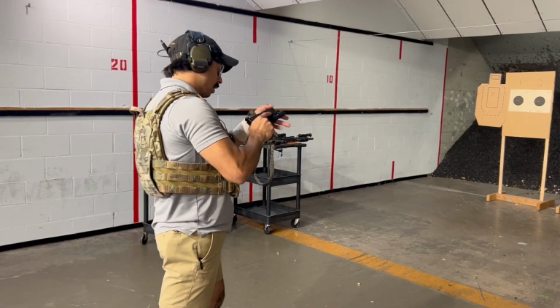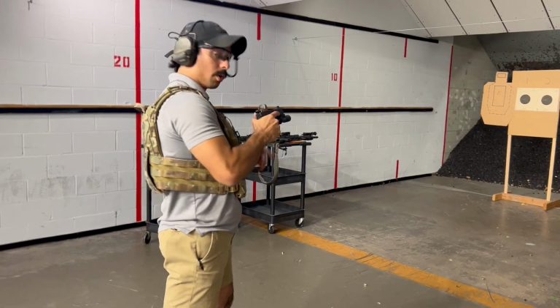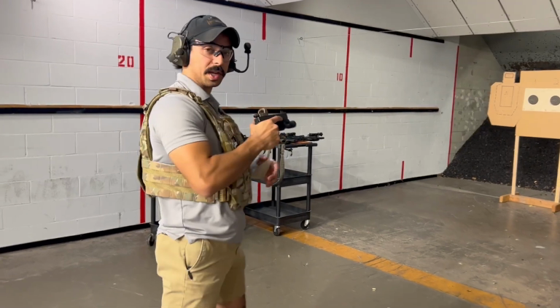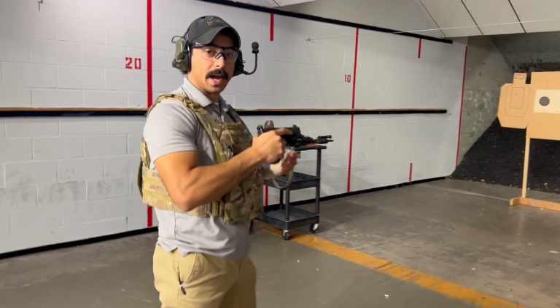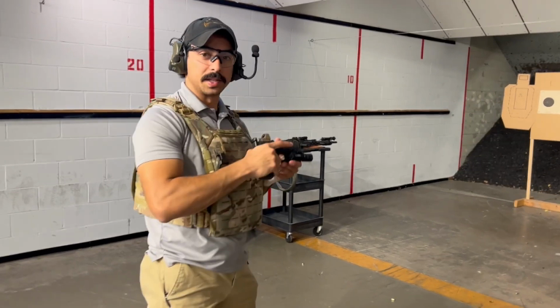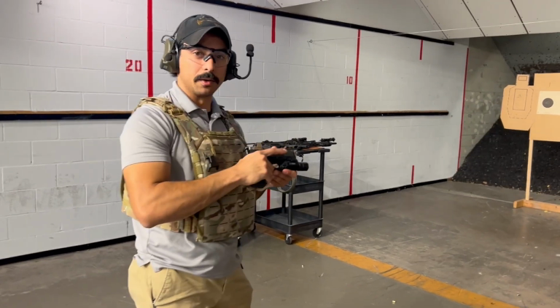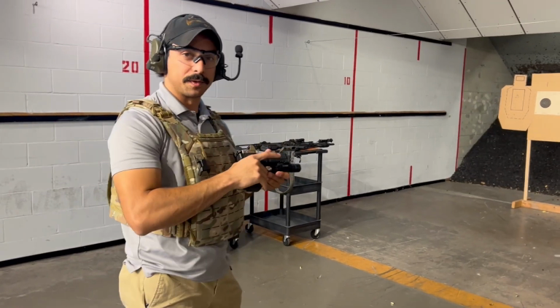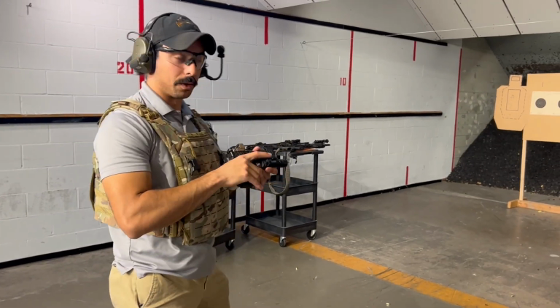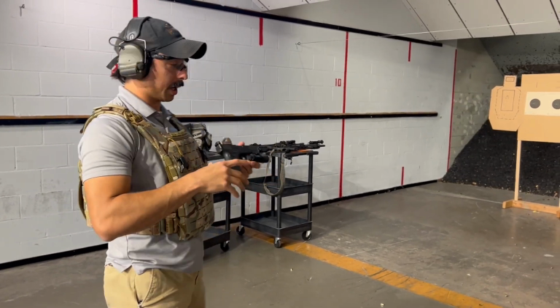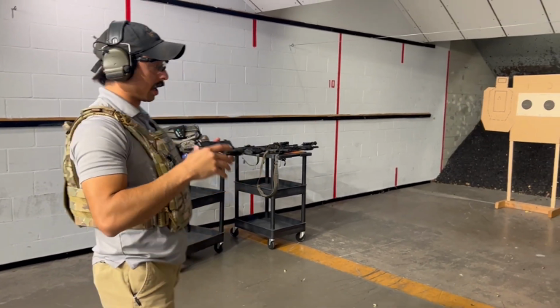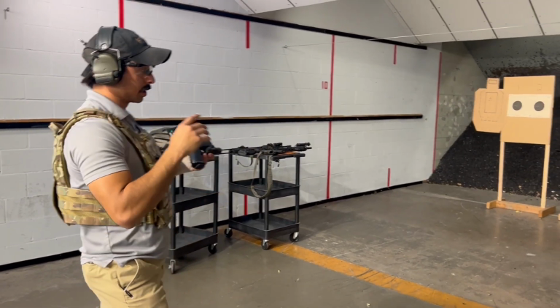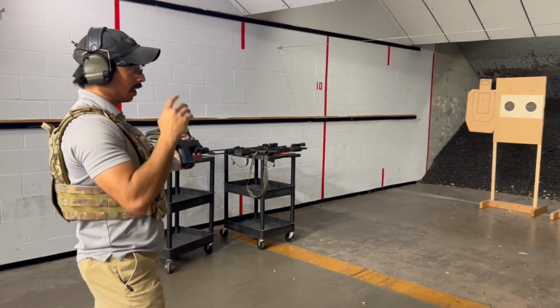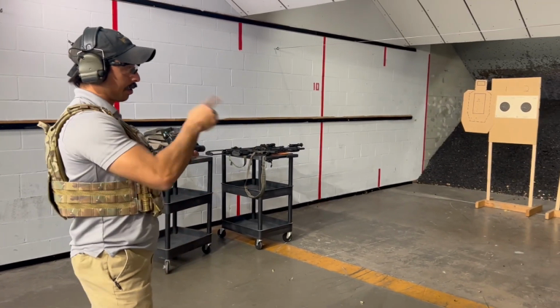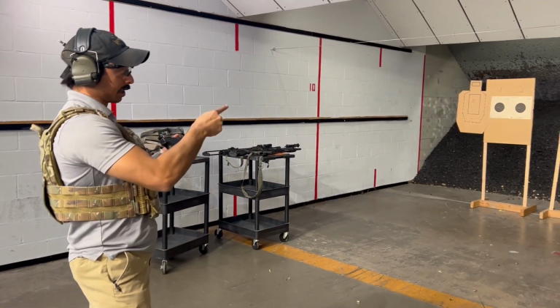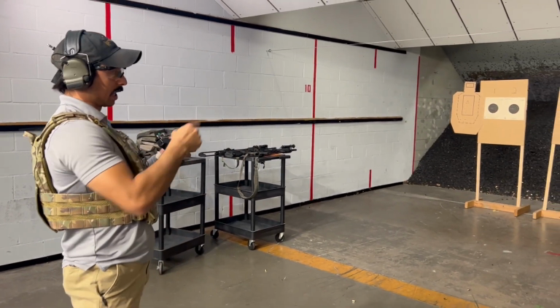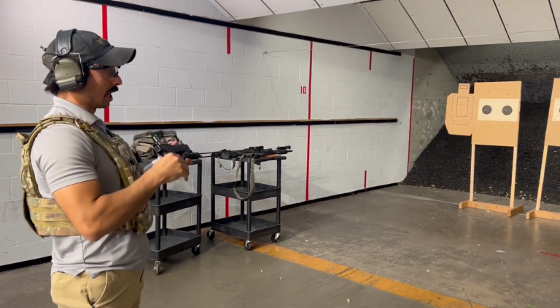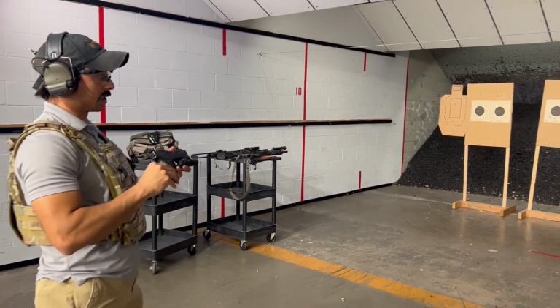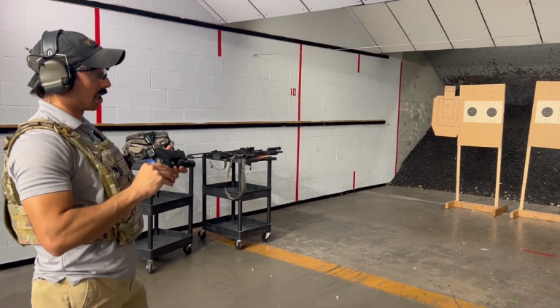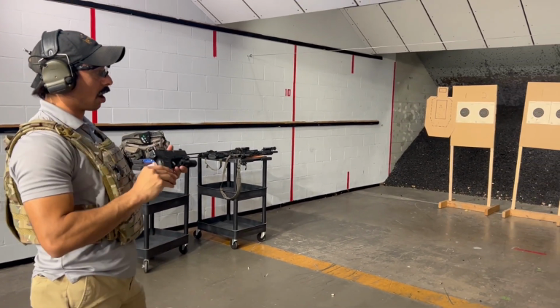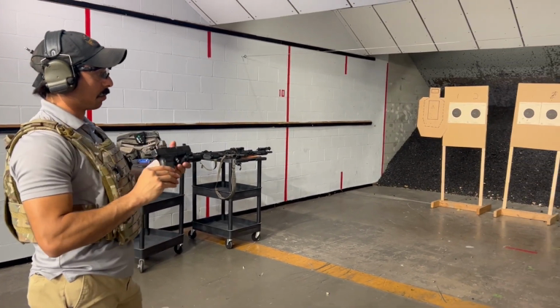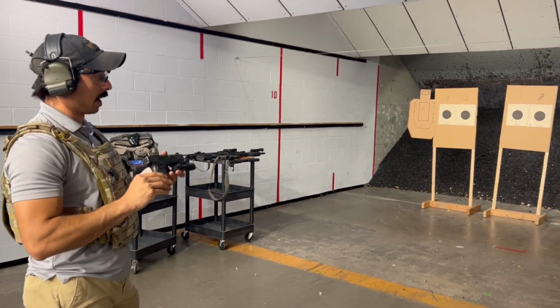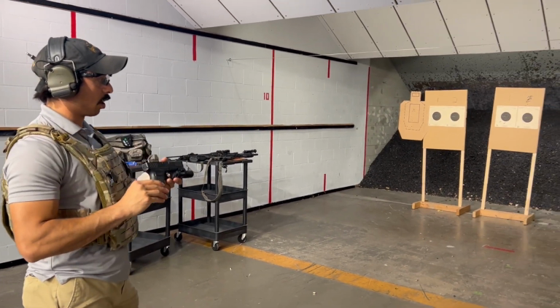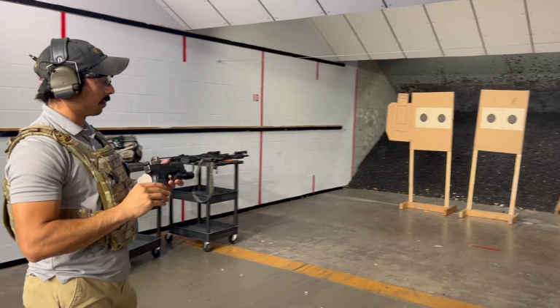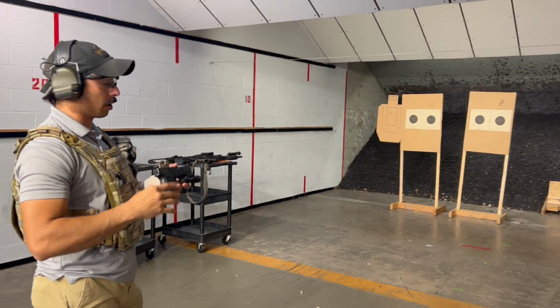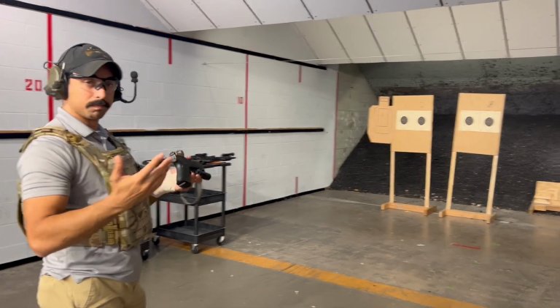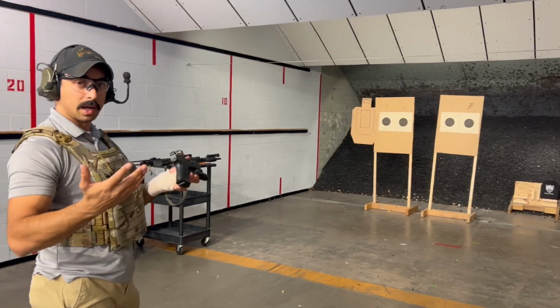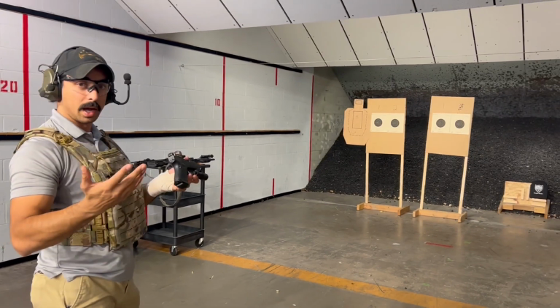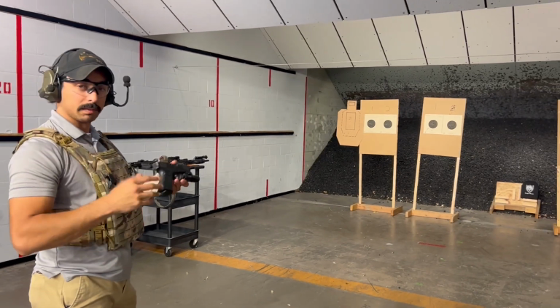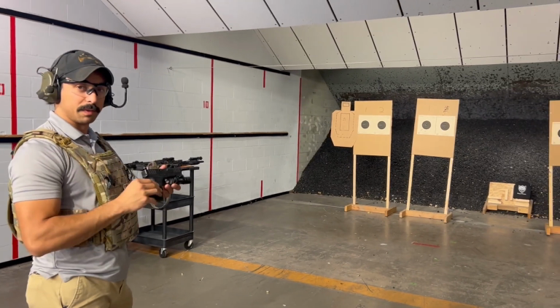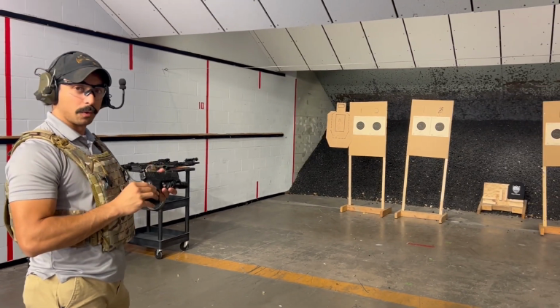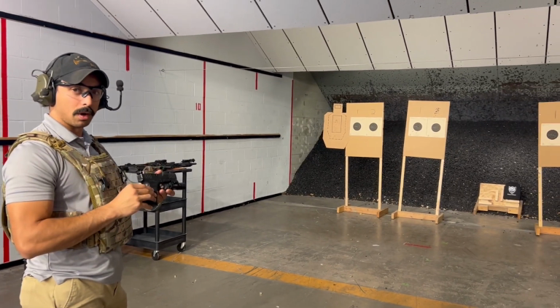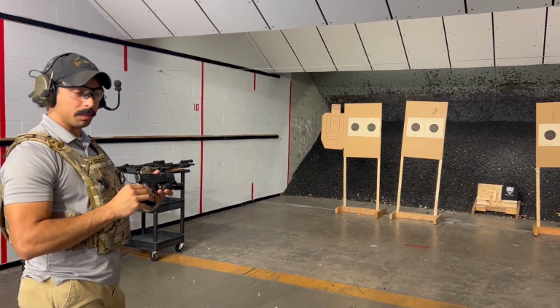What's up guys, Andrew with Federalweight Guns. We're going to test out this RMA Armament level 4 armor.